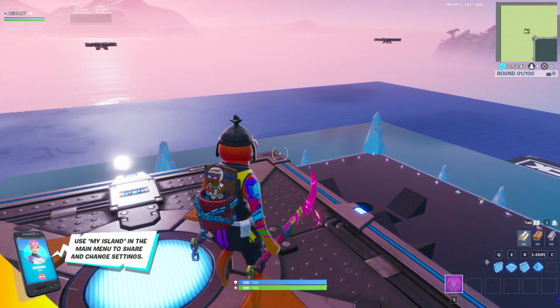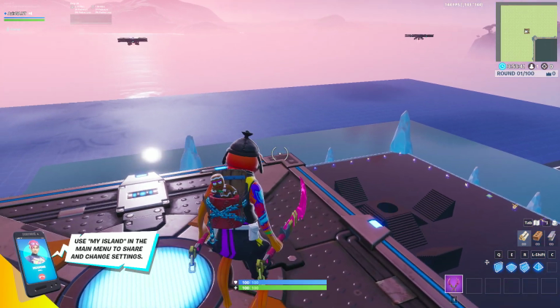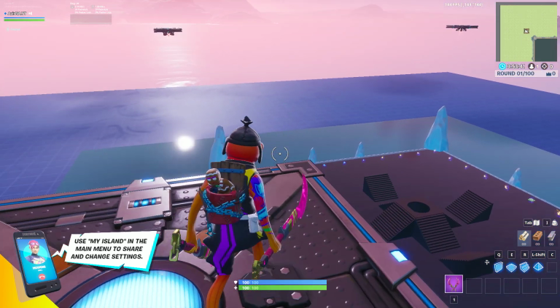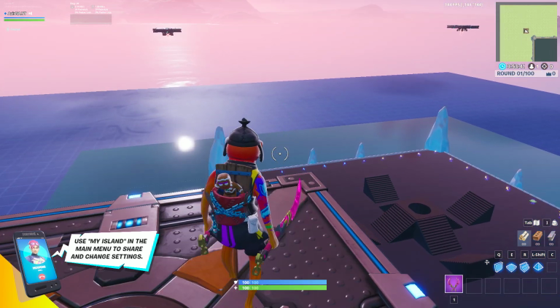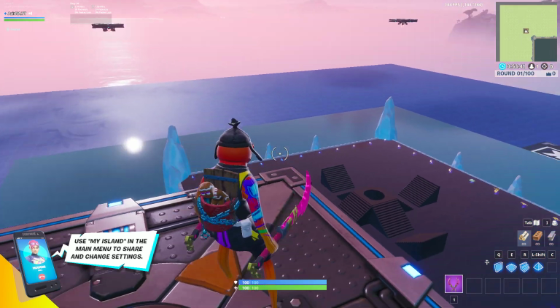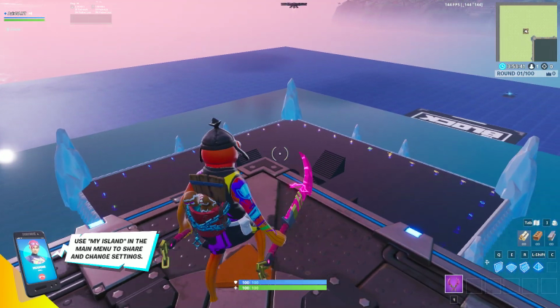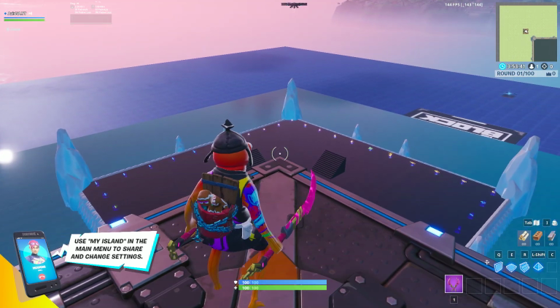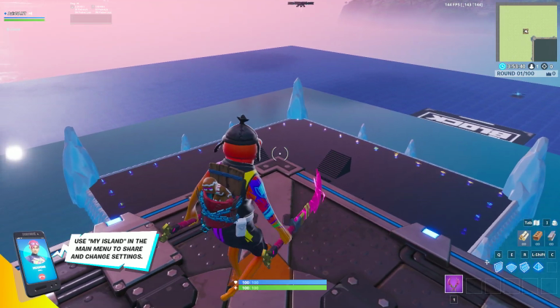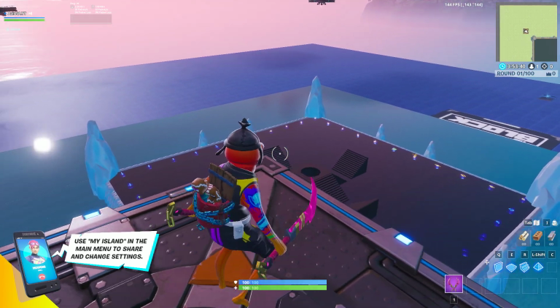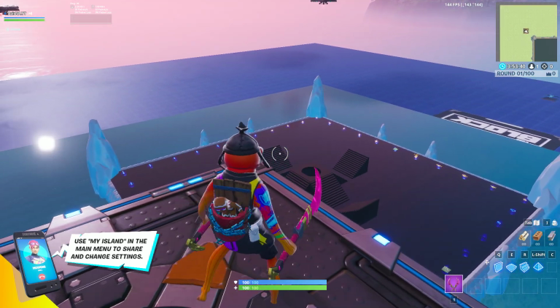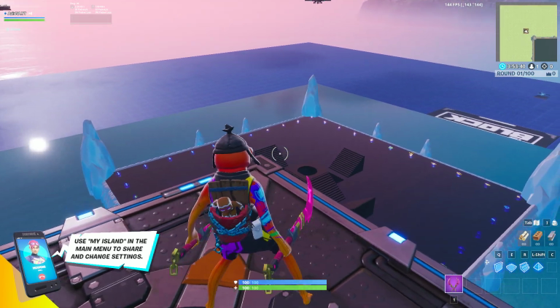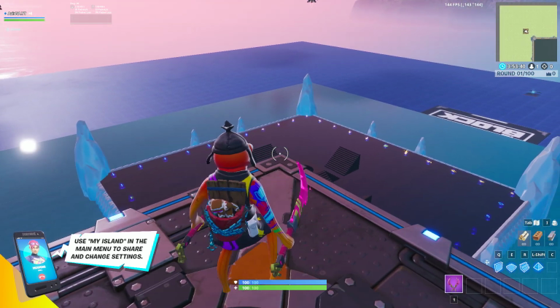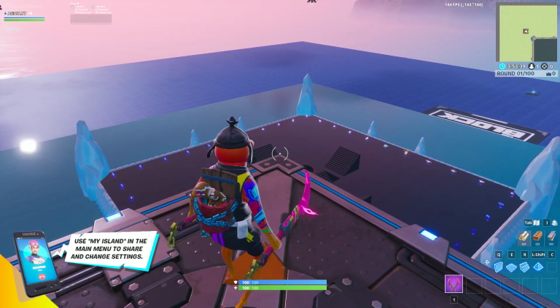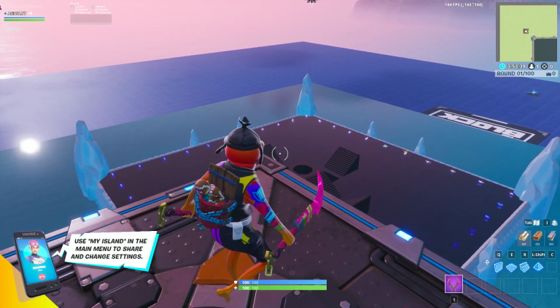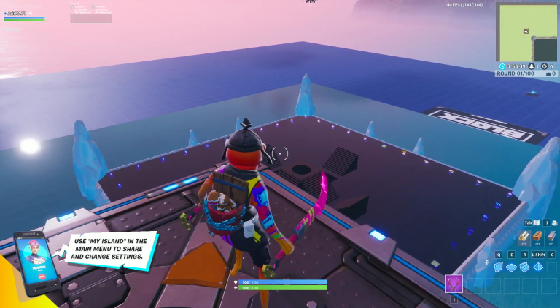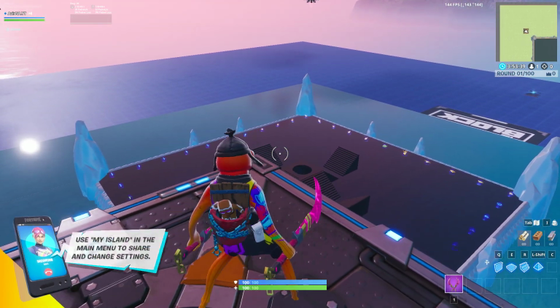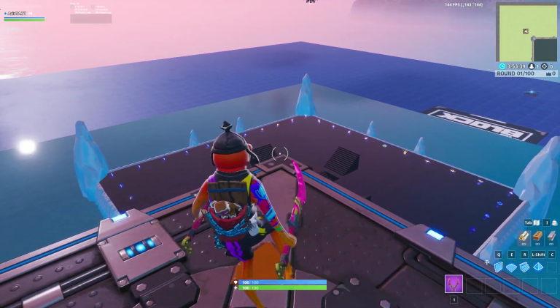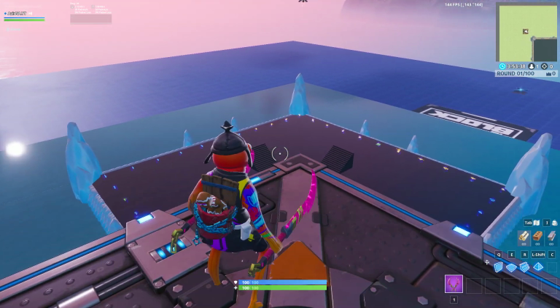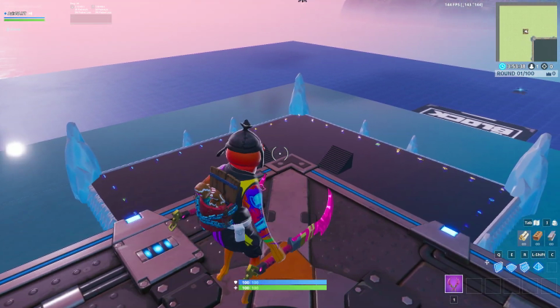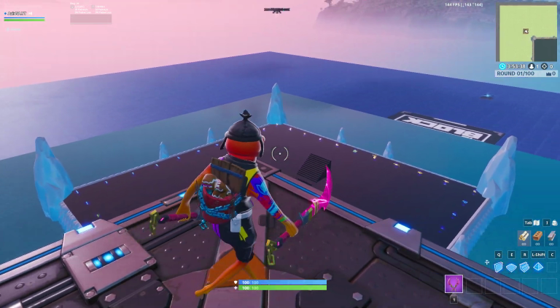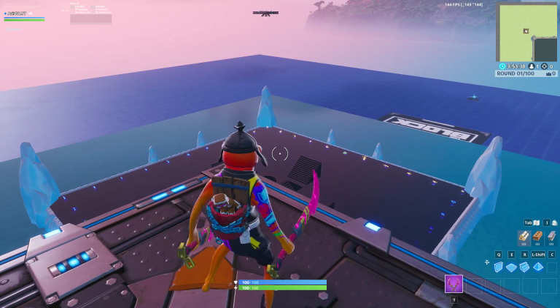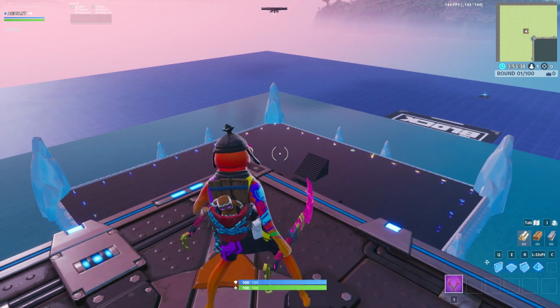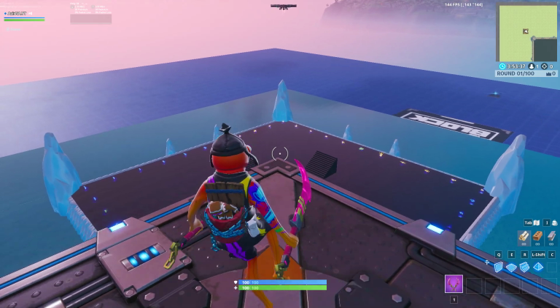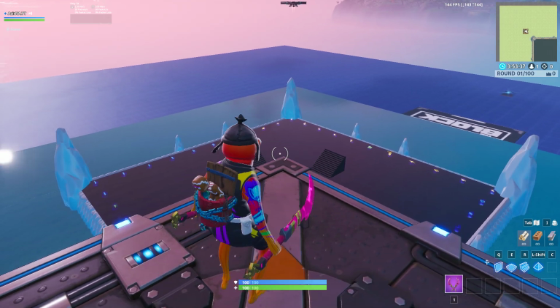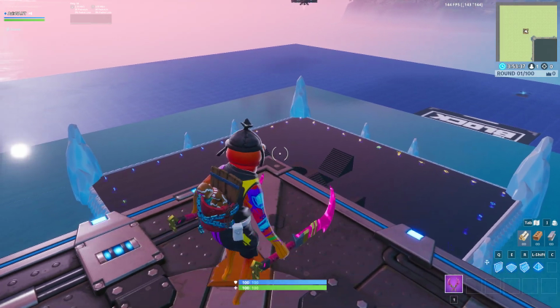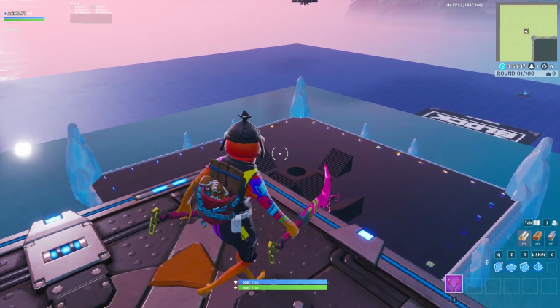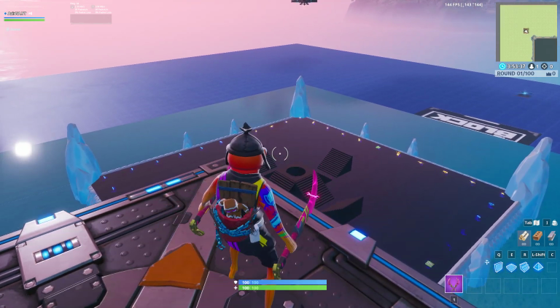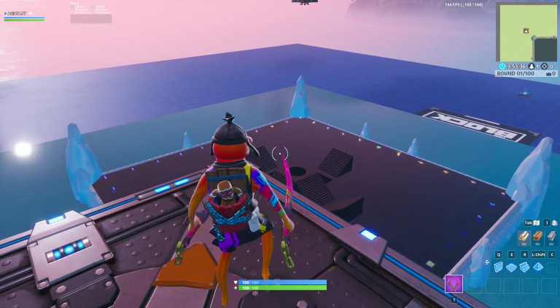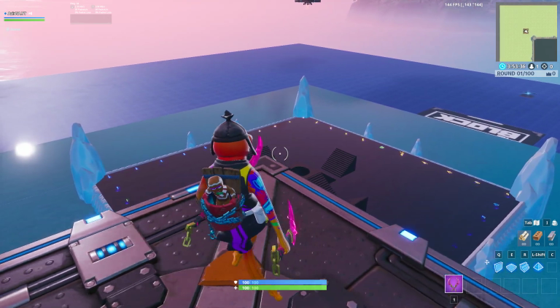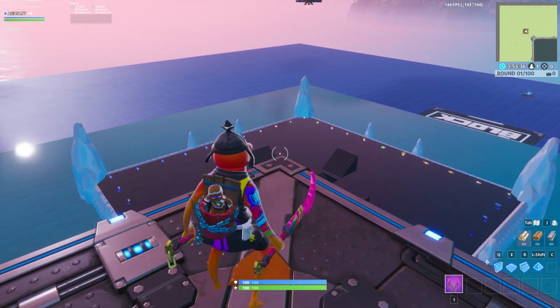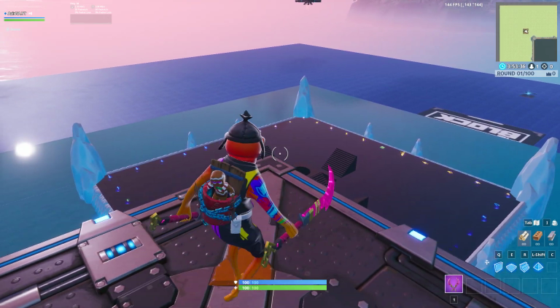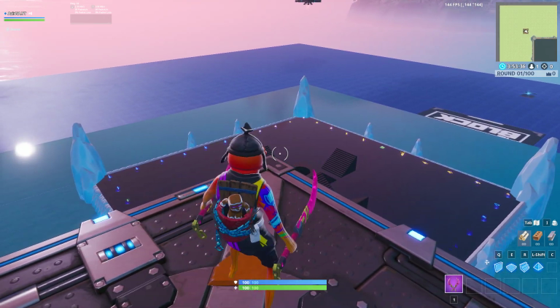Hey, what's up YouTube. This video will be a quick Fortnite macro tutorial, so just follow the instructions on the screen.